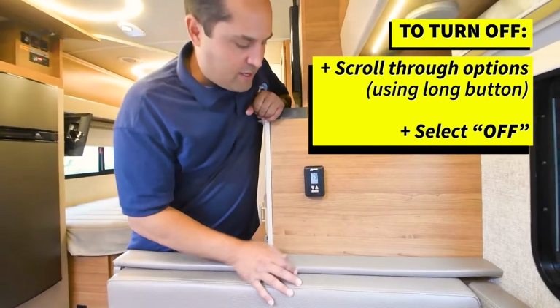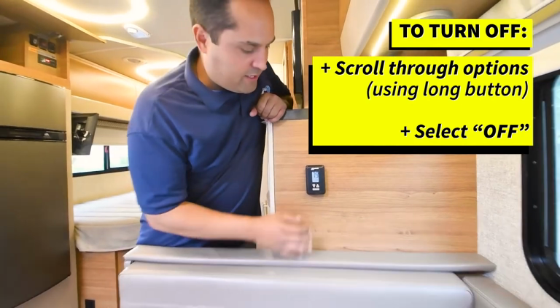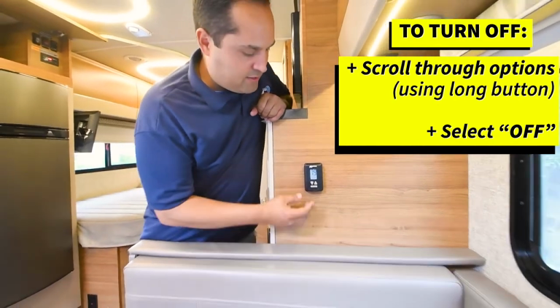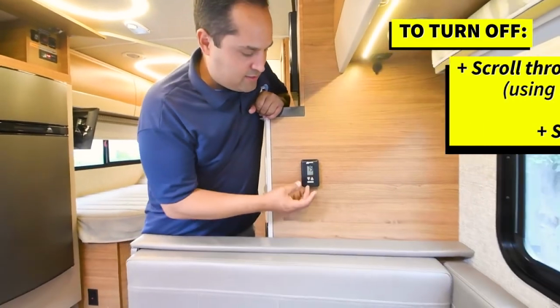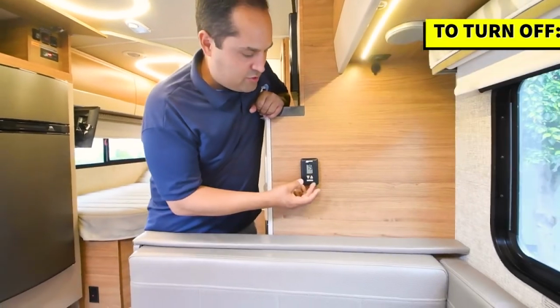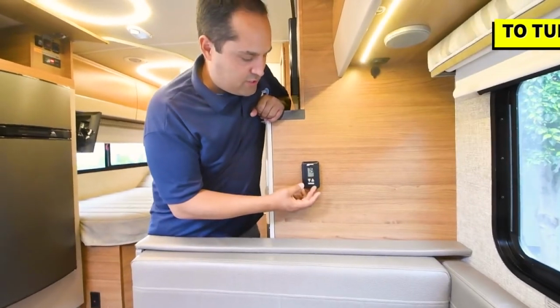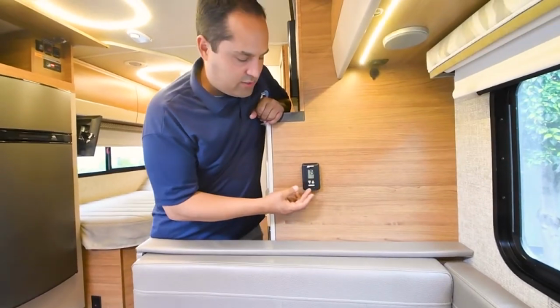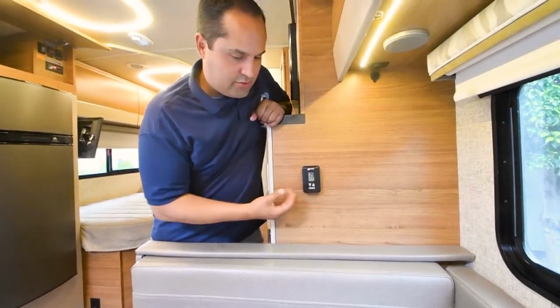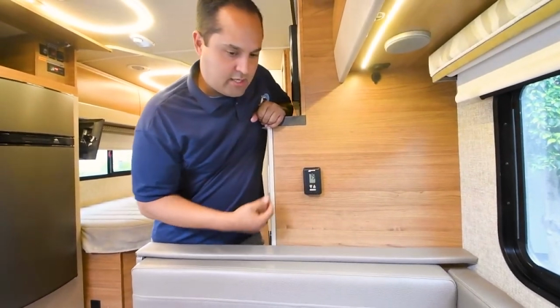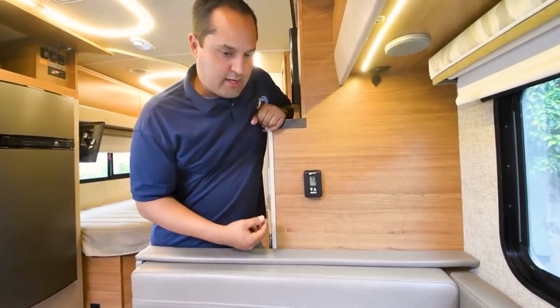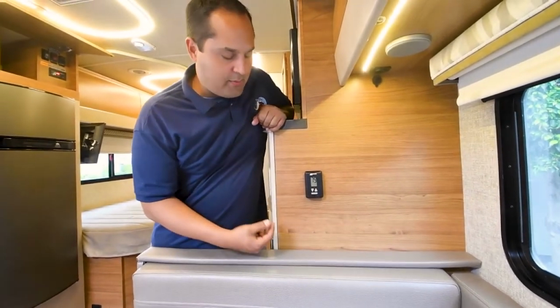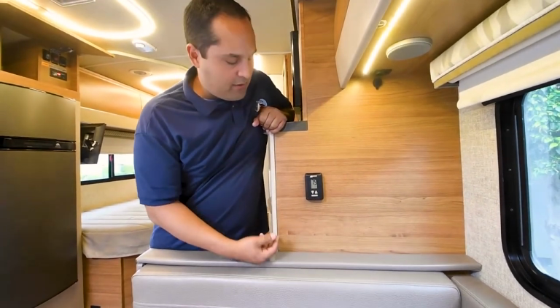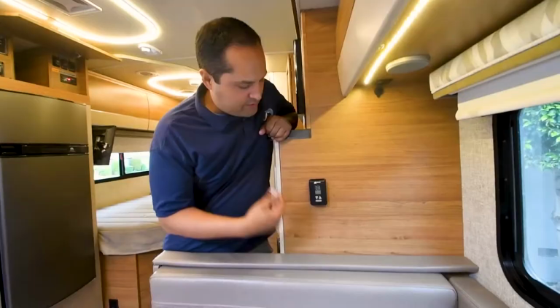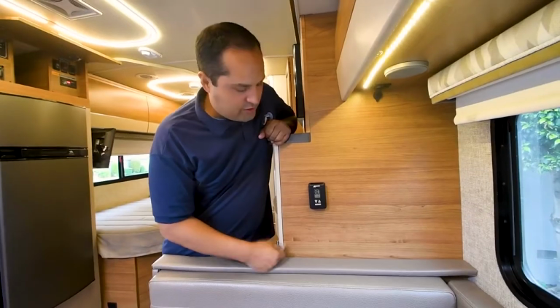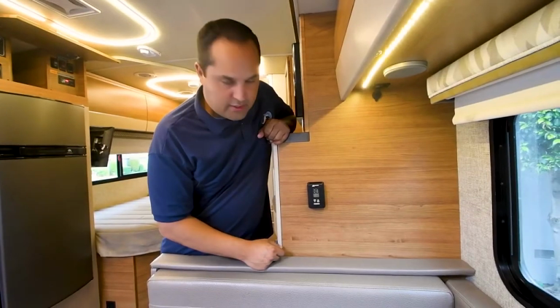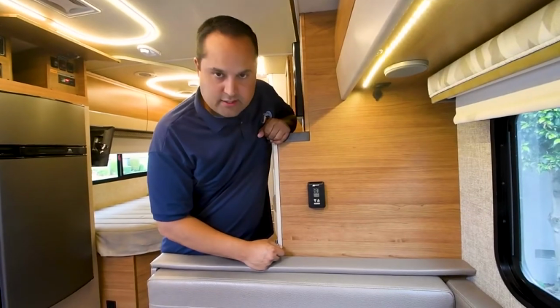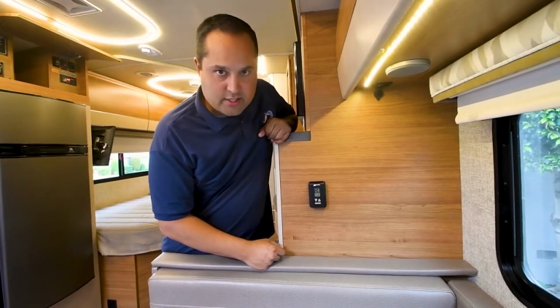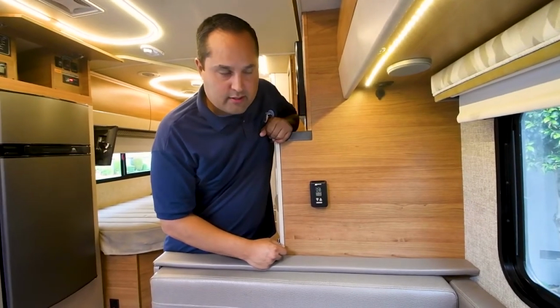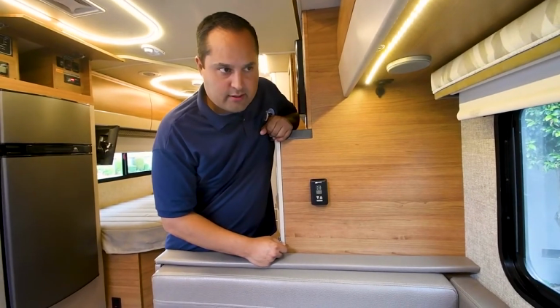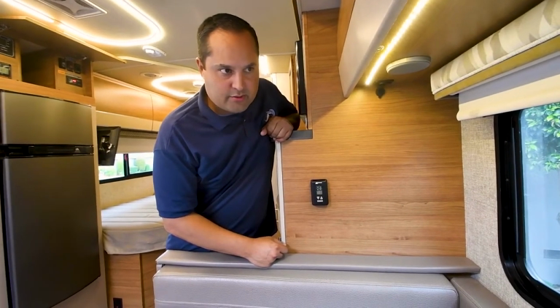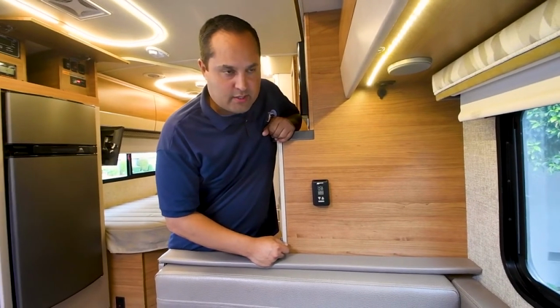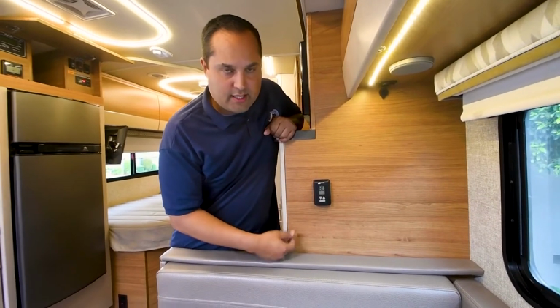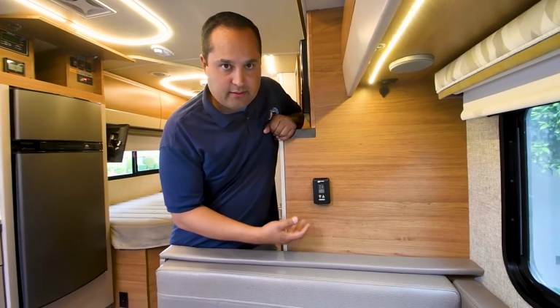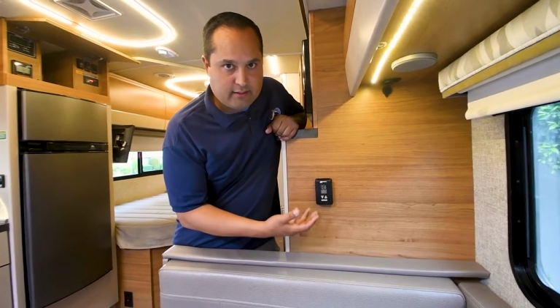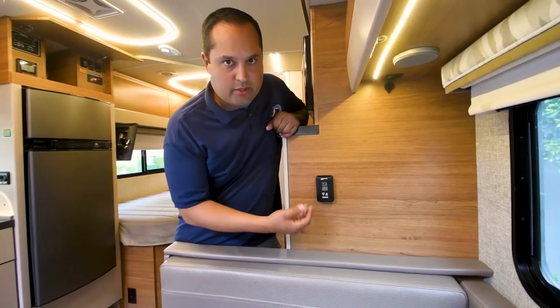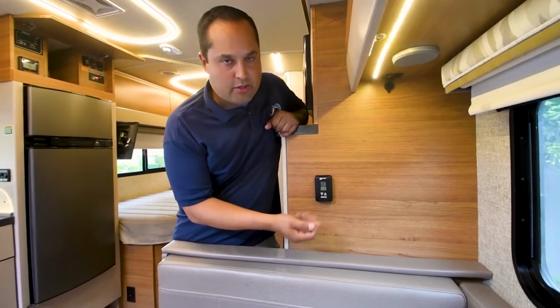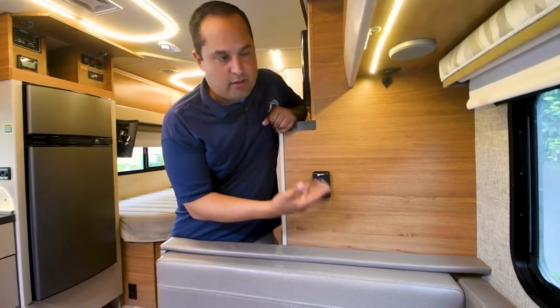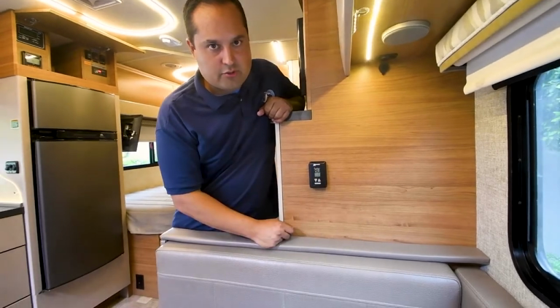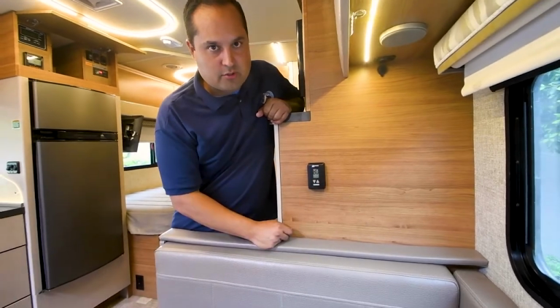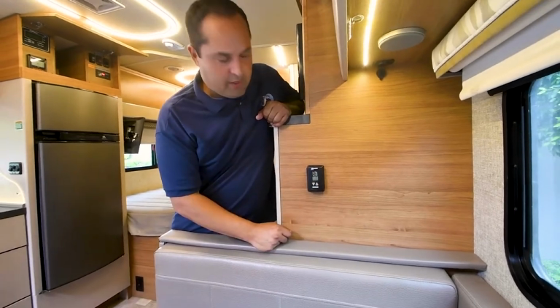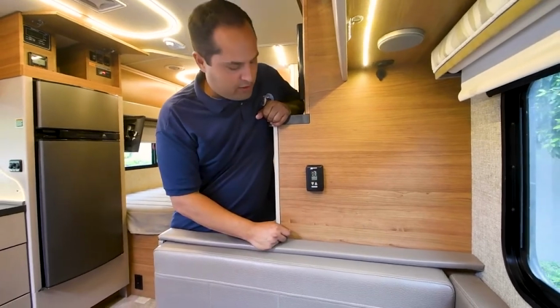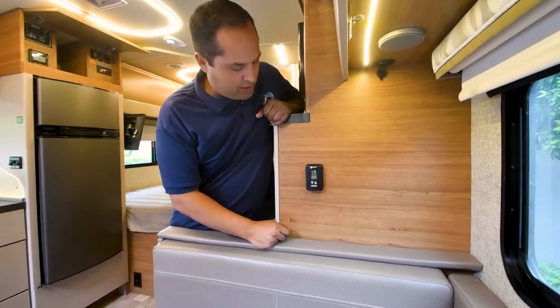This is using generator power. You don't need the generator to run the AC when you're on shore power hookup.